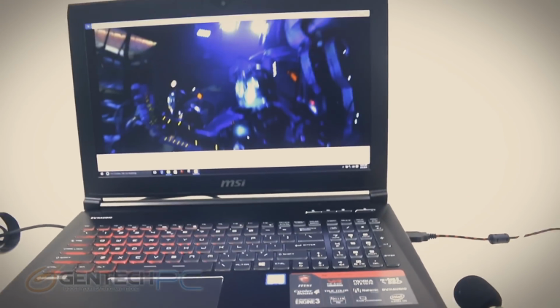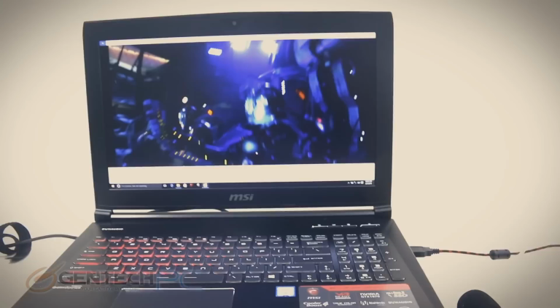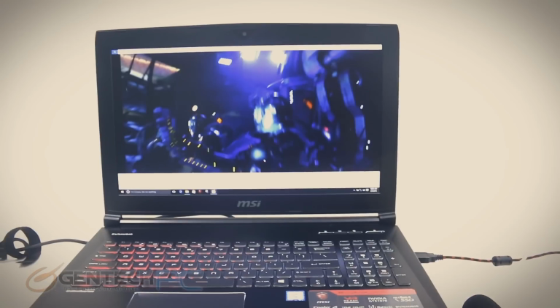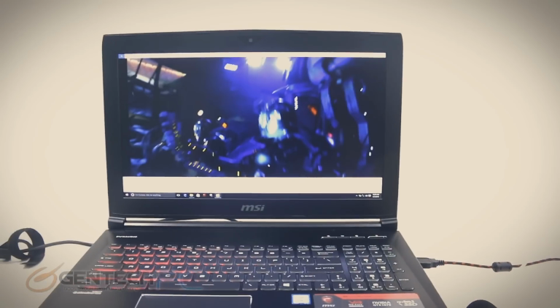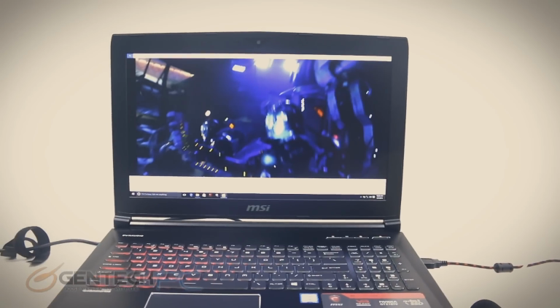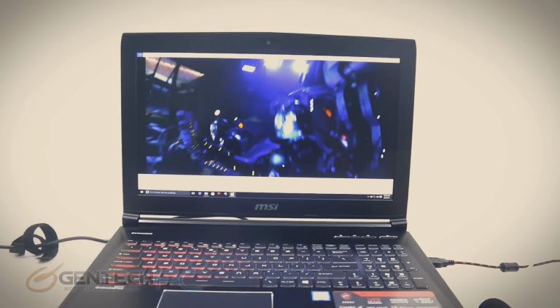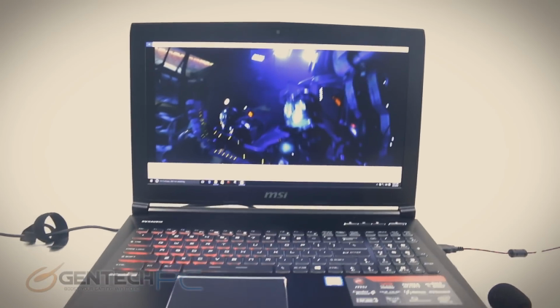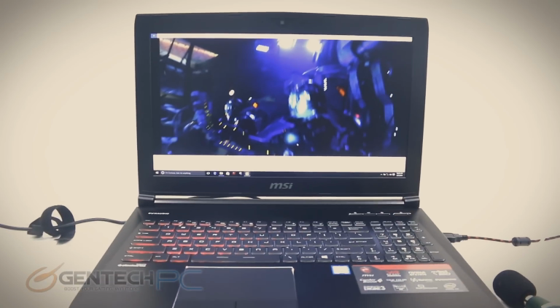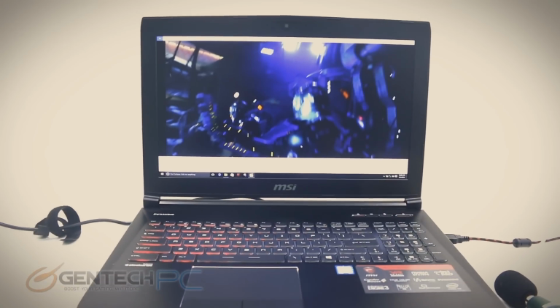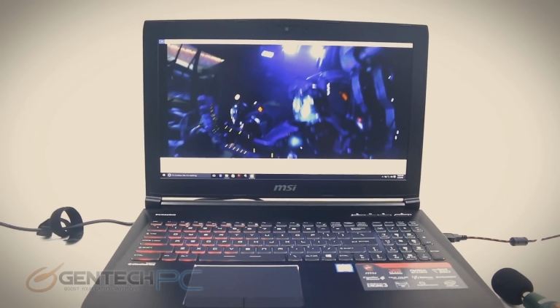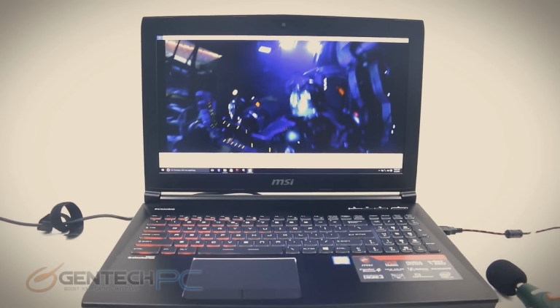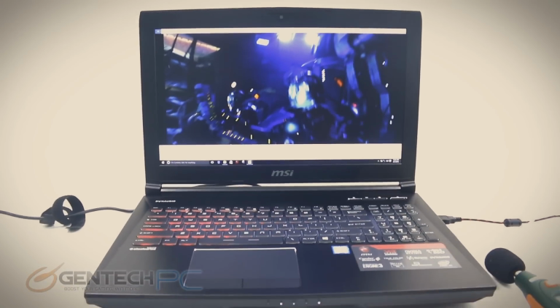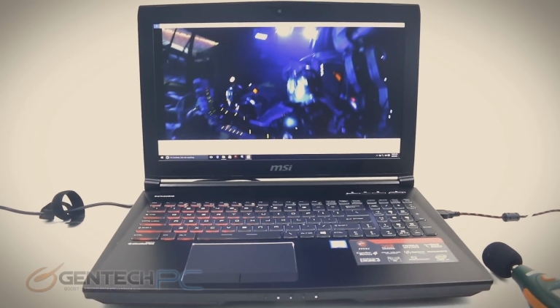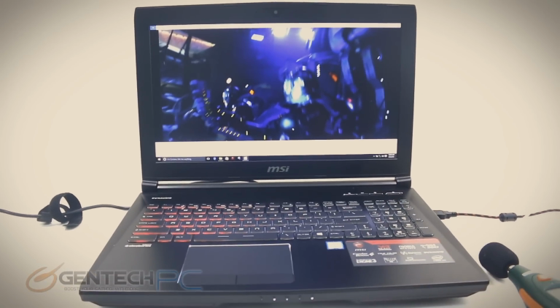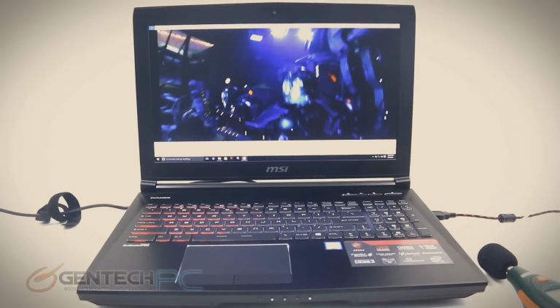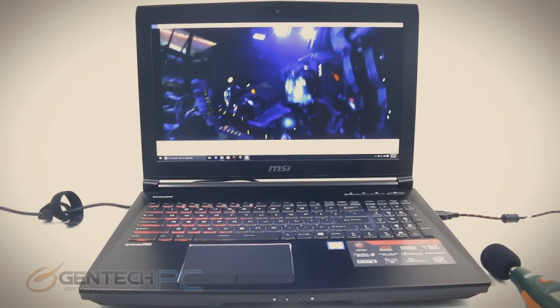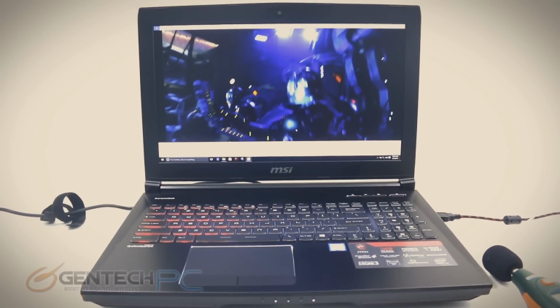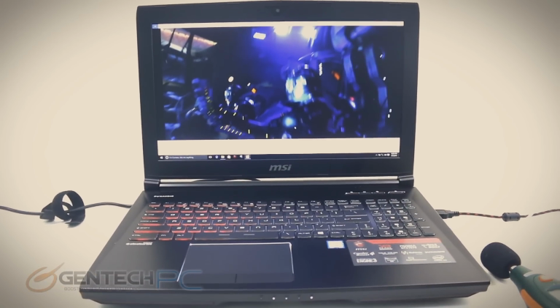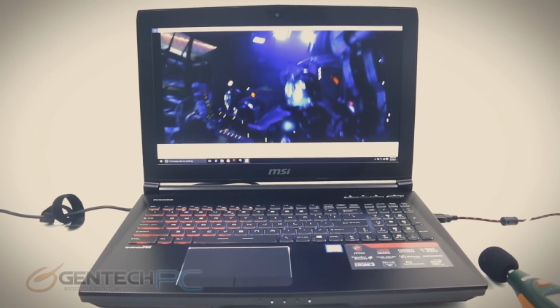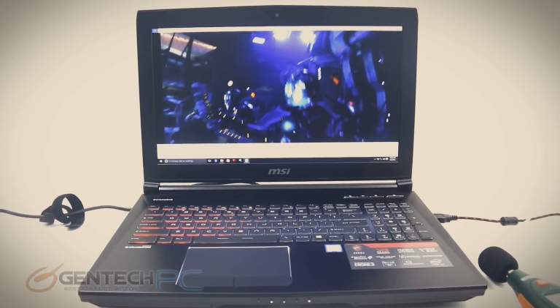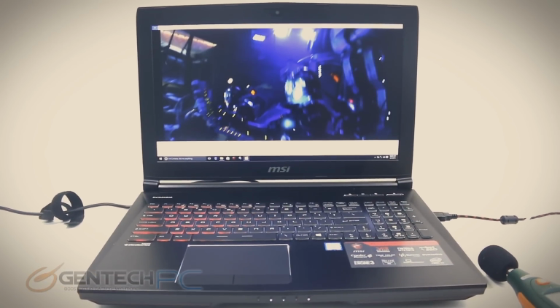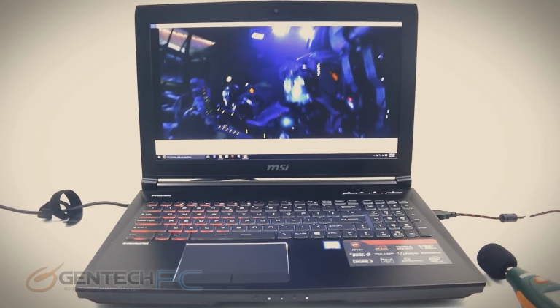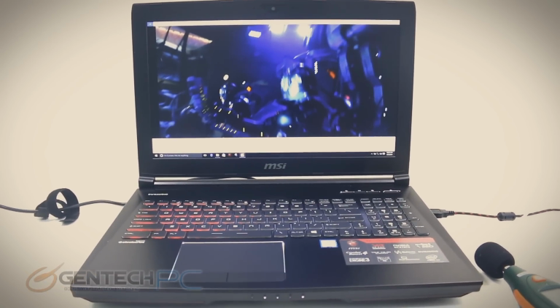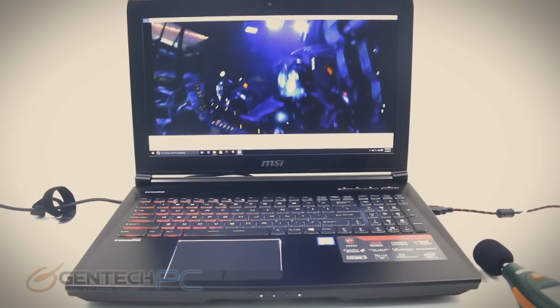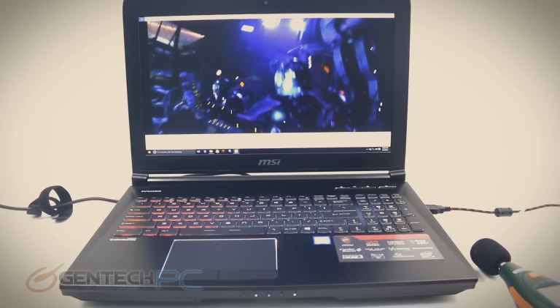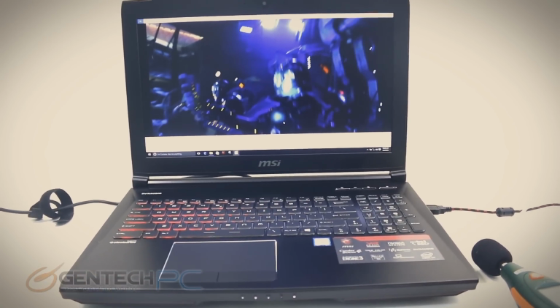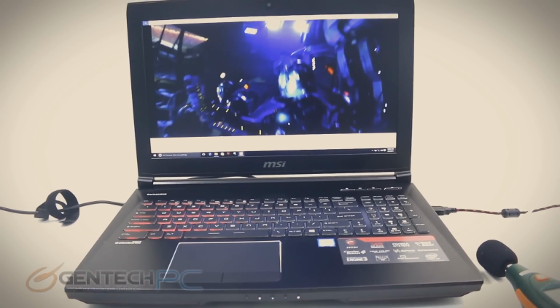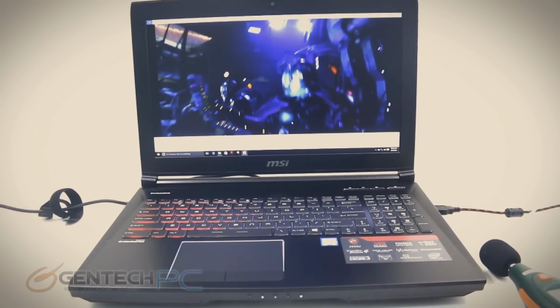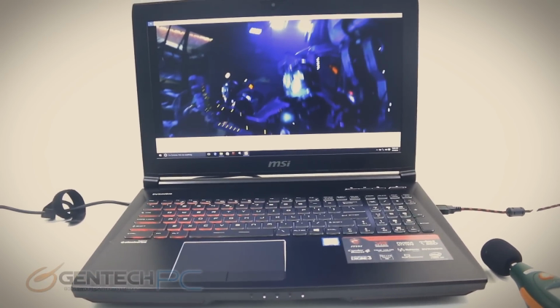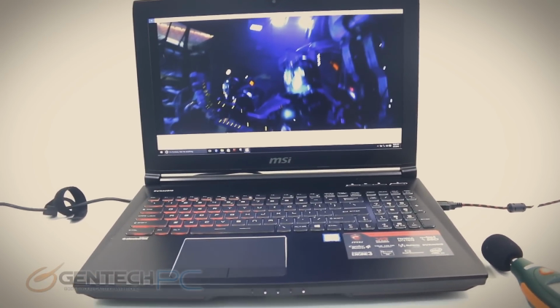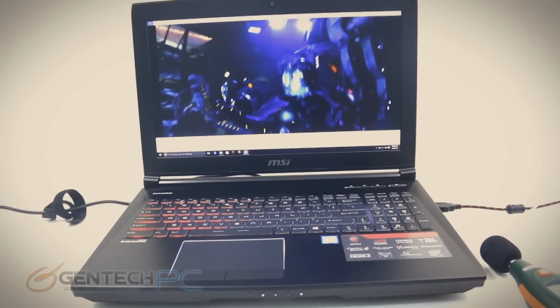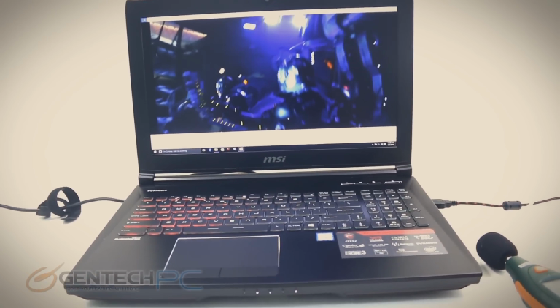The Dynaudio speakers have never disappointed since we first saw them. They're always very loud and clear — a very nice speaker system.